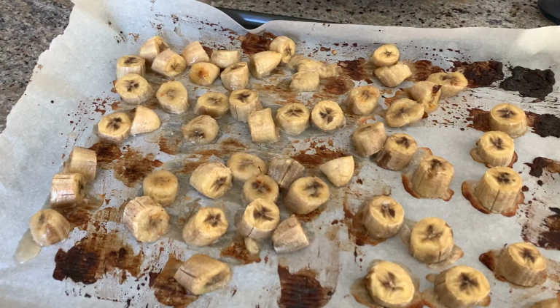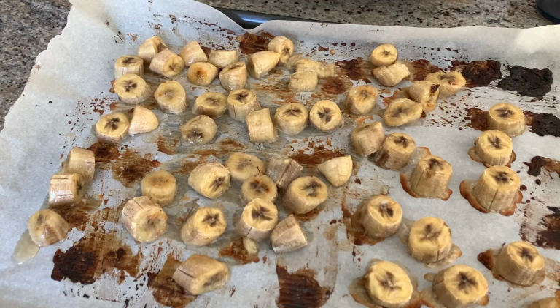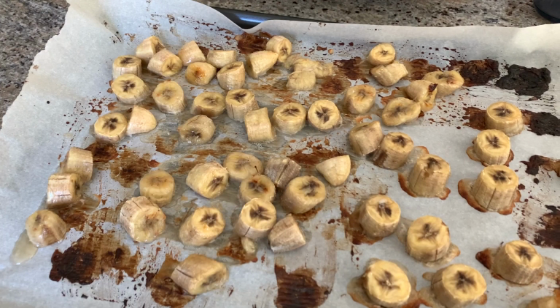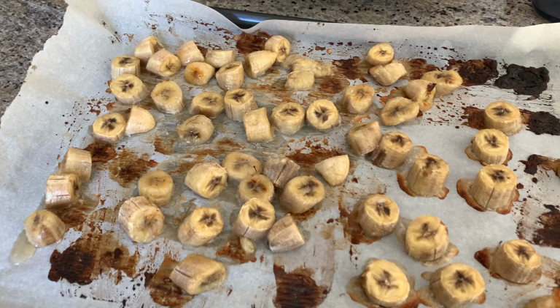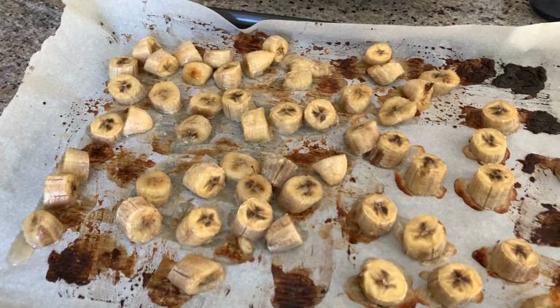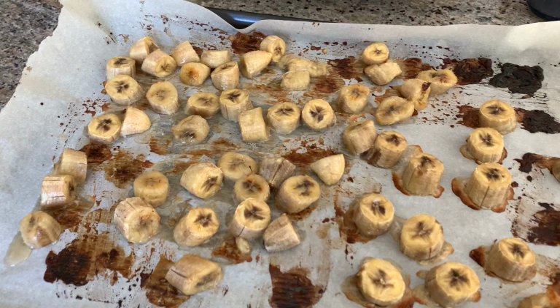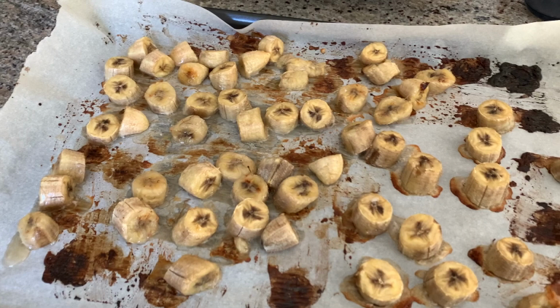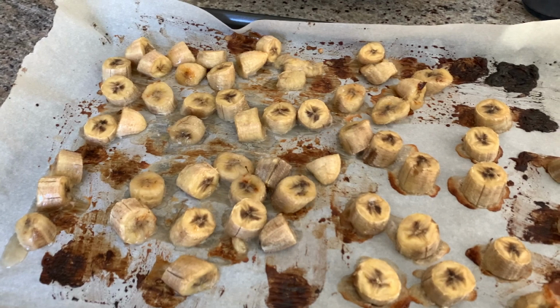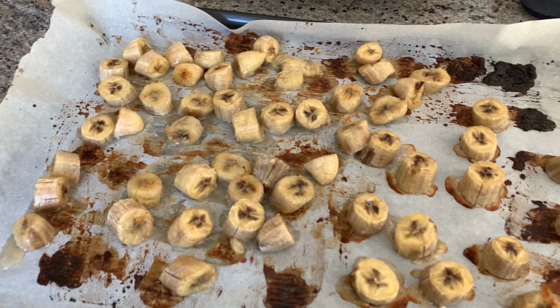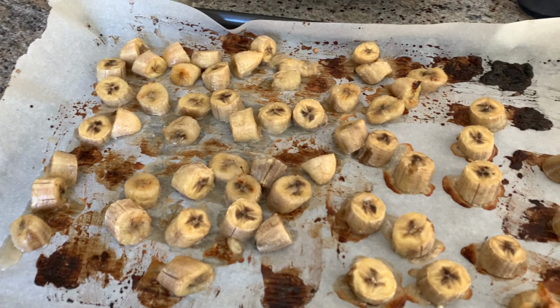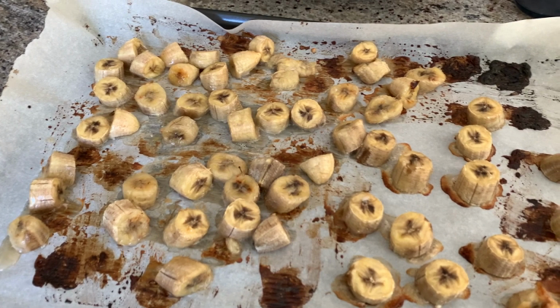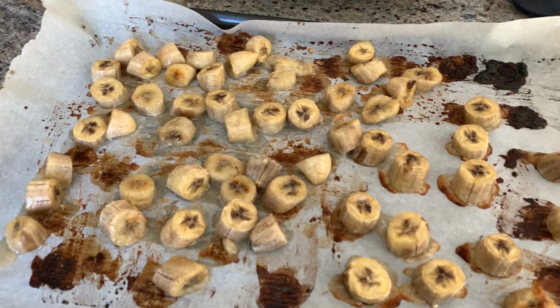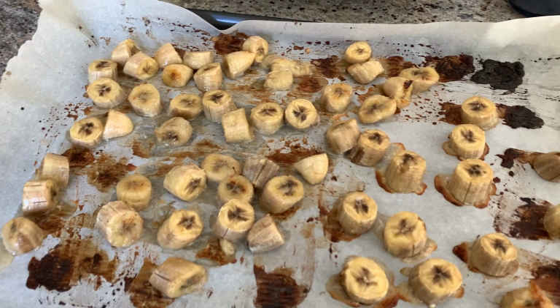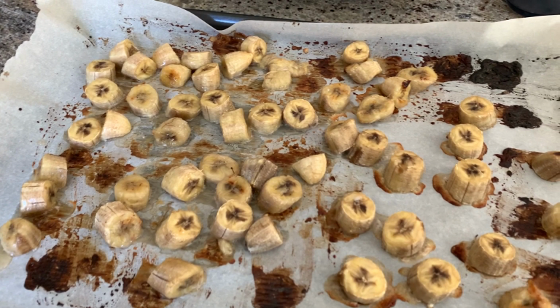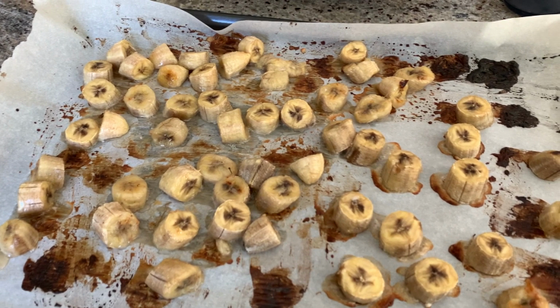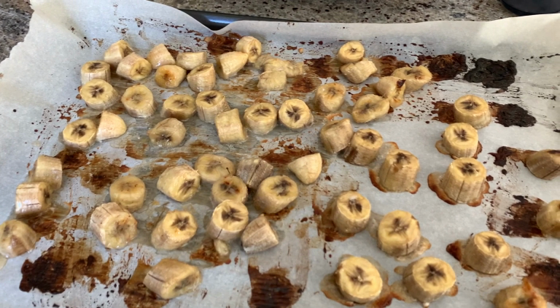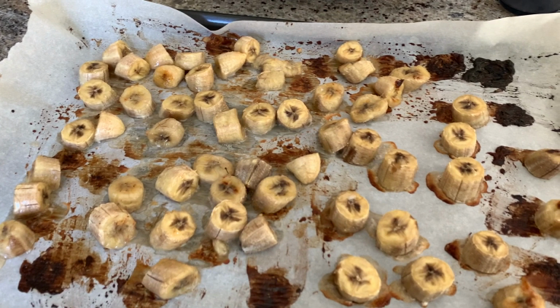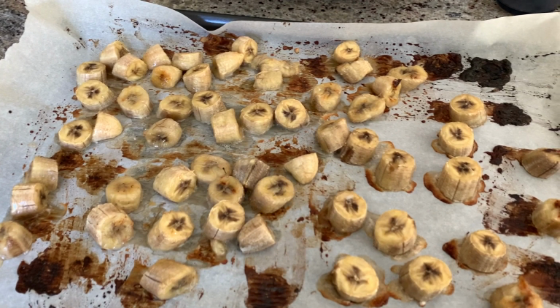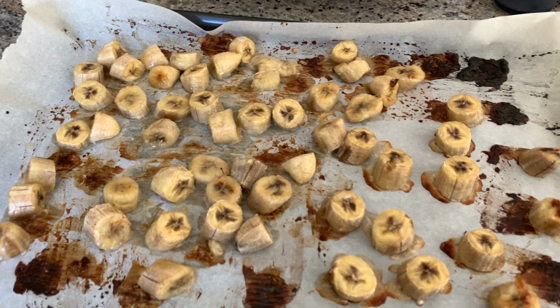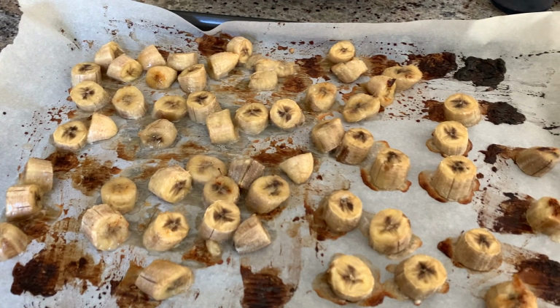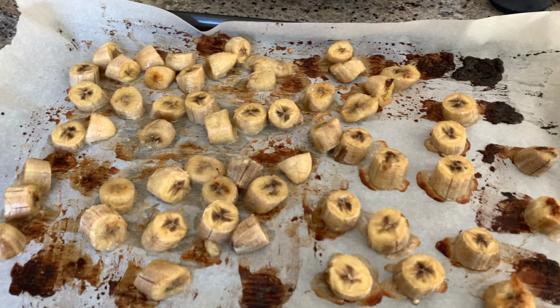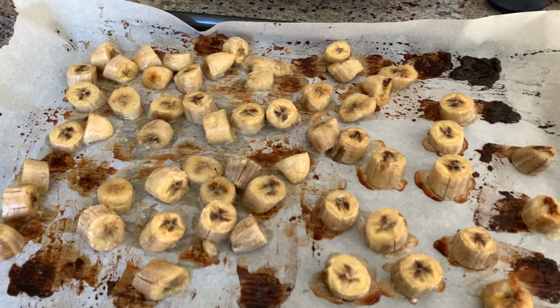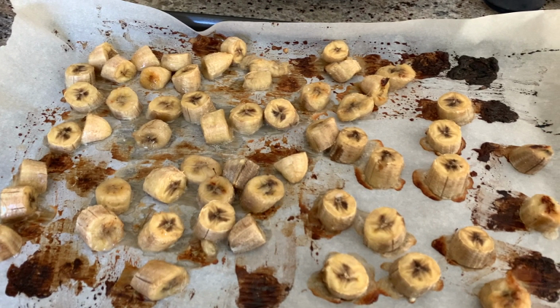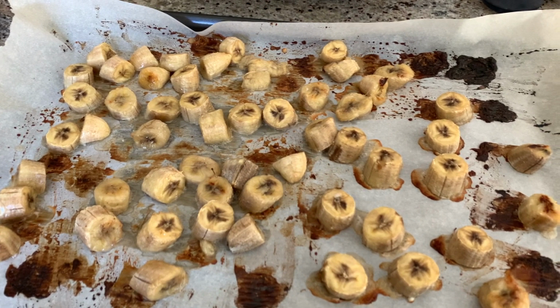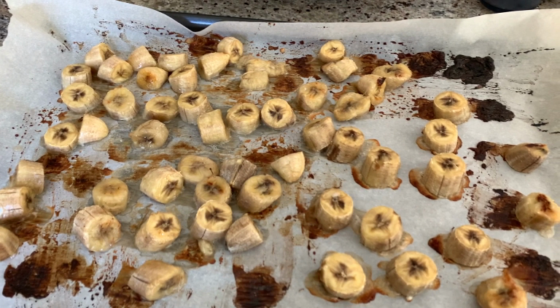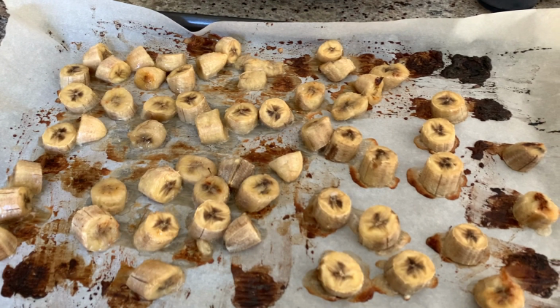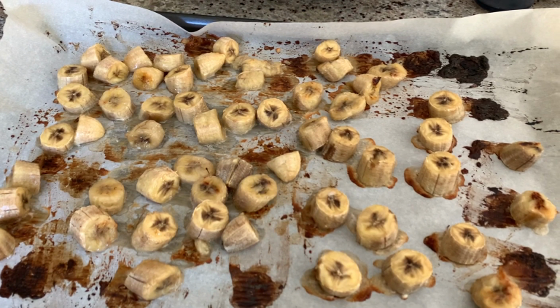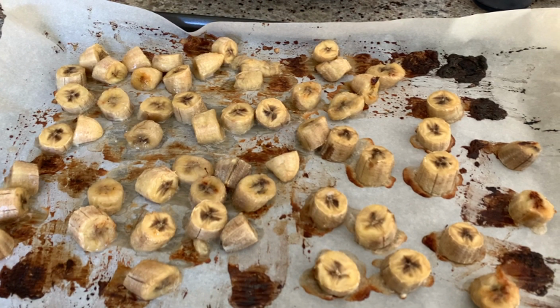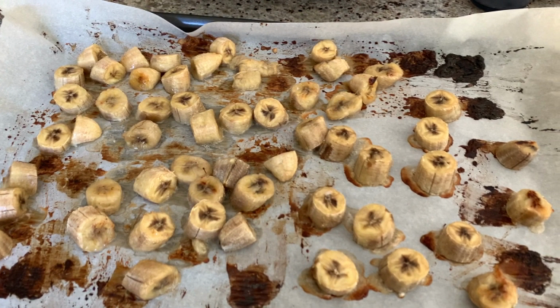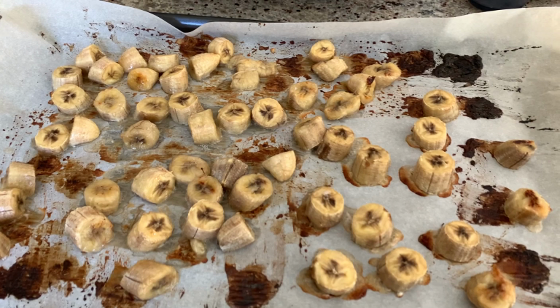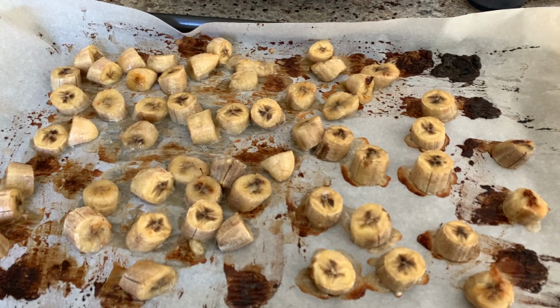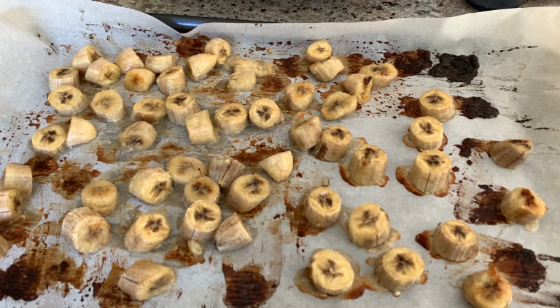This is what they look like after they're done caramelizing. I know they look kind of weird and gross, but they smell super sweet and they also taste really sweet.